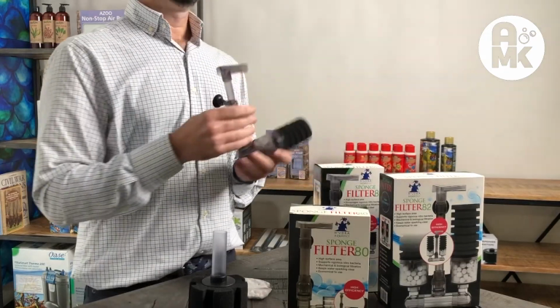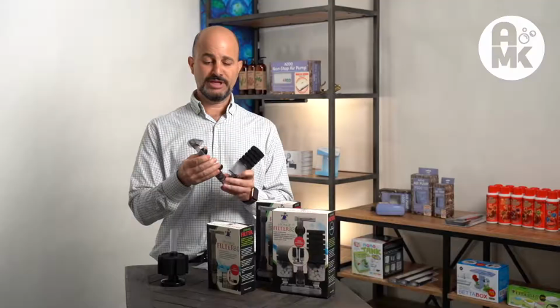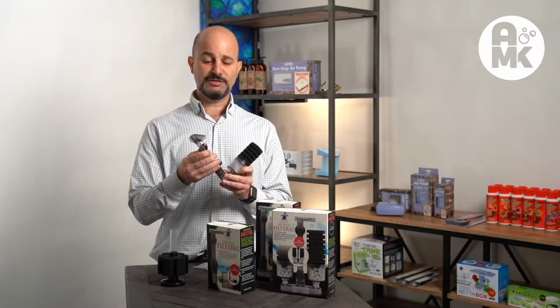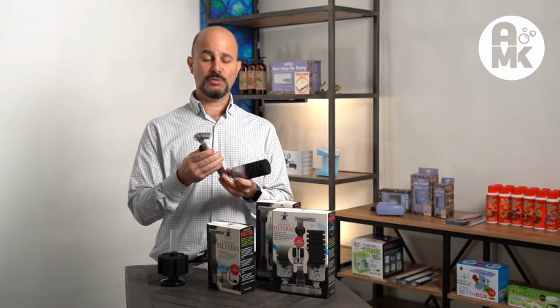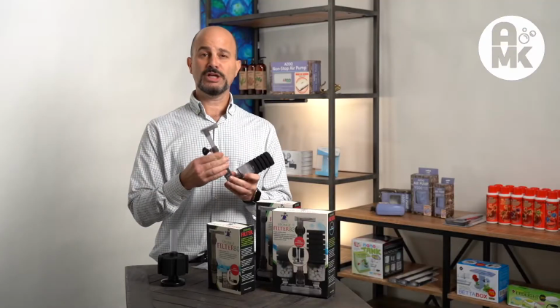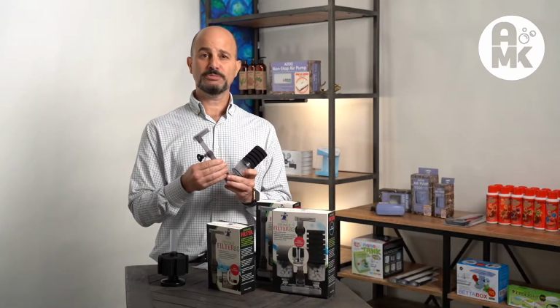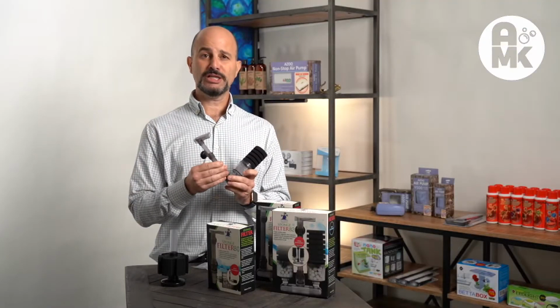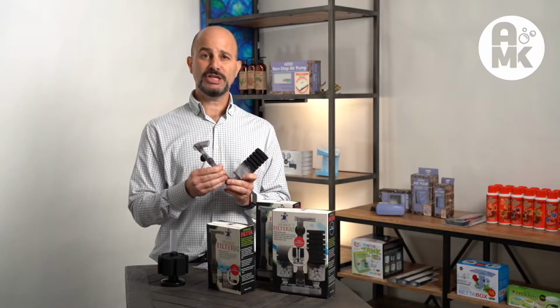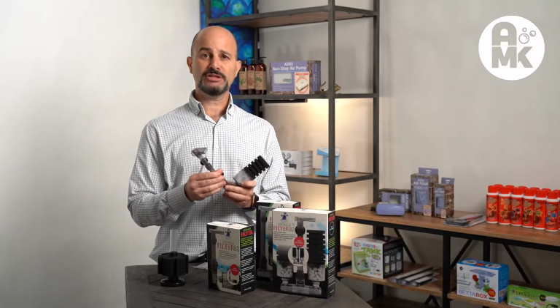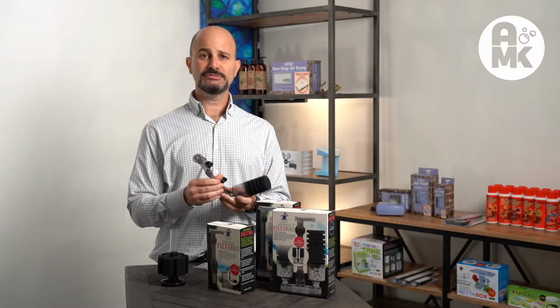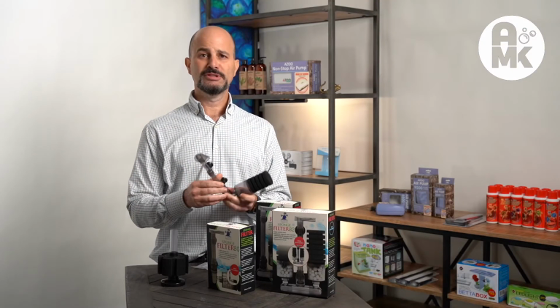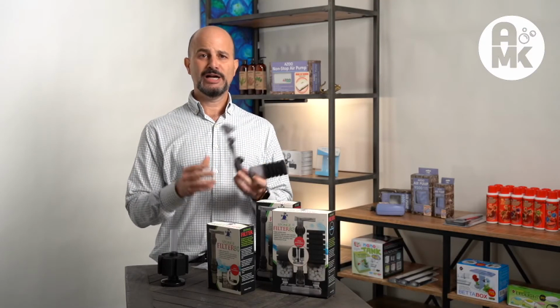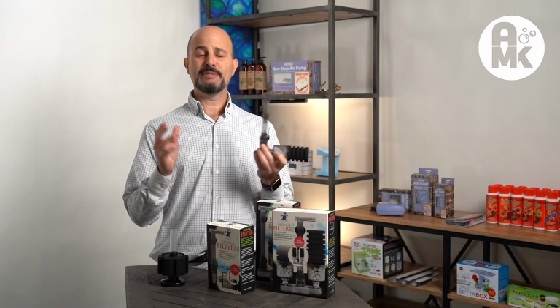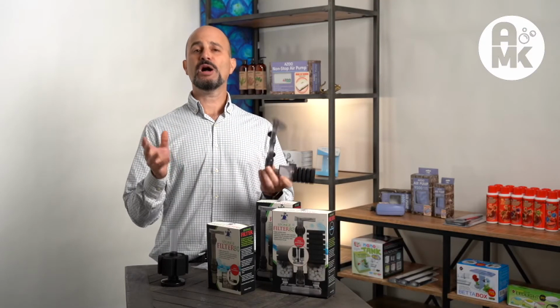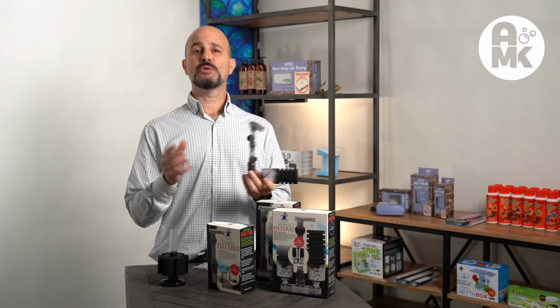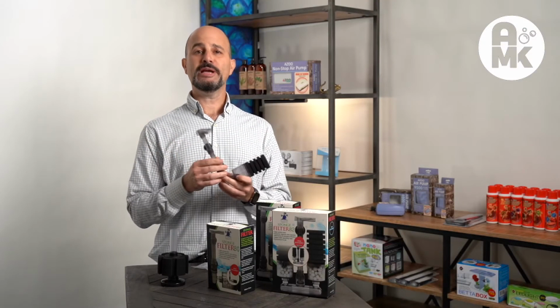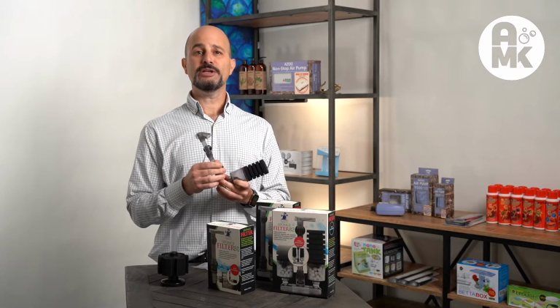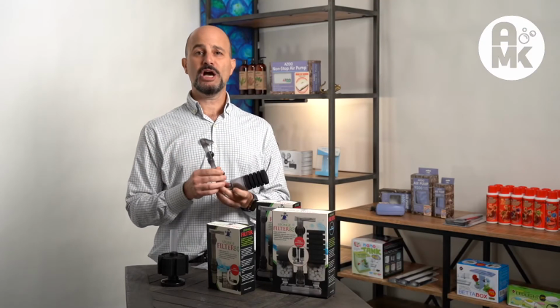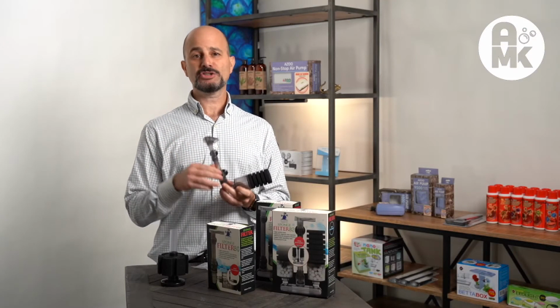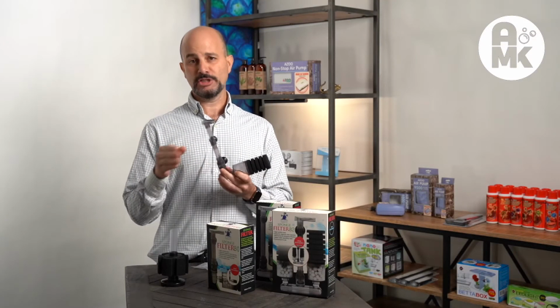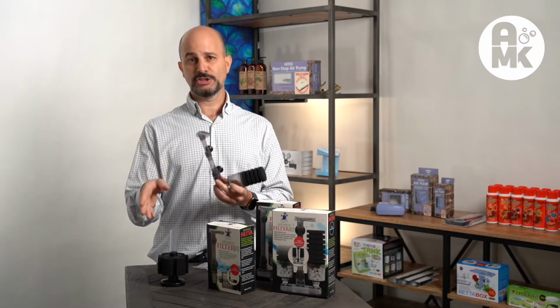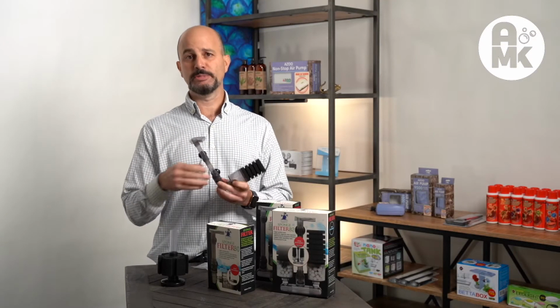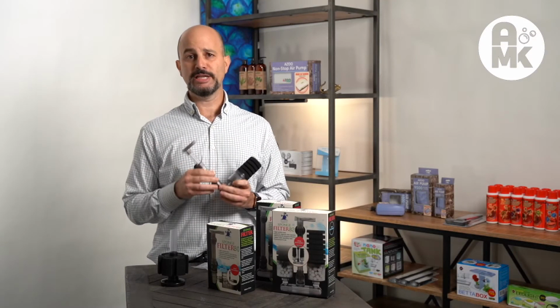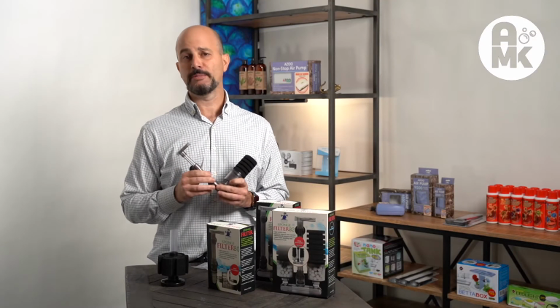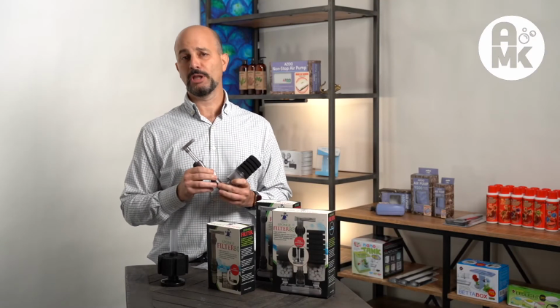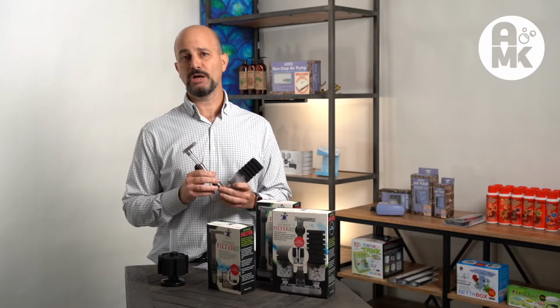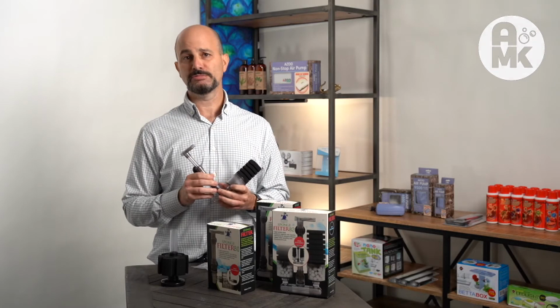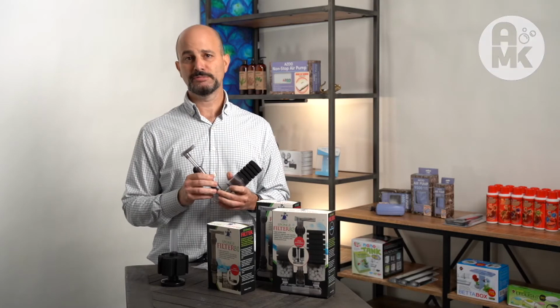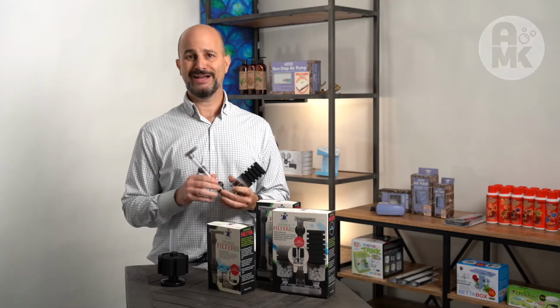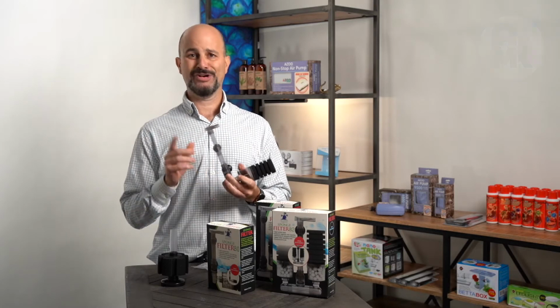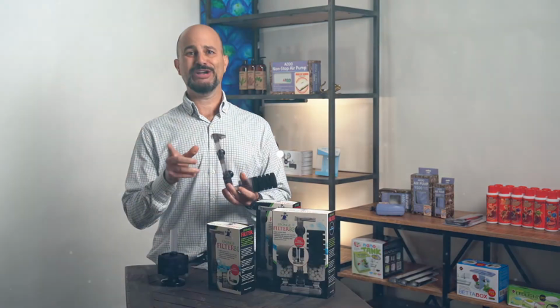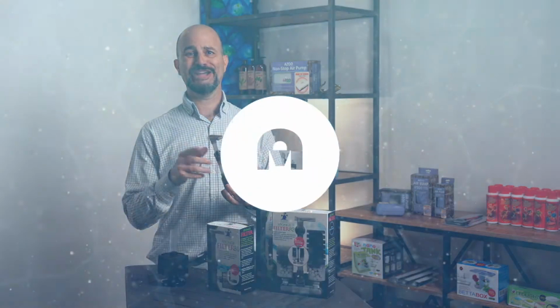Thank you for watching my channel. I'm Aquaman Knox, the links will be down below. Have a great day.